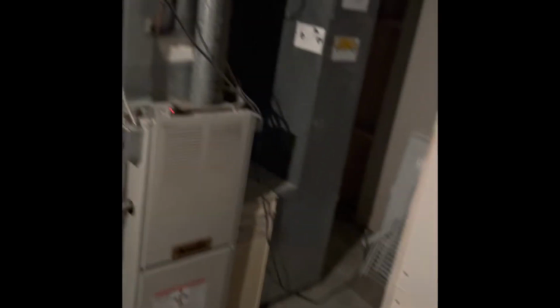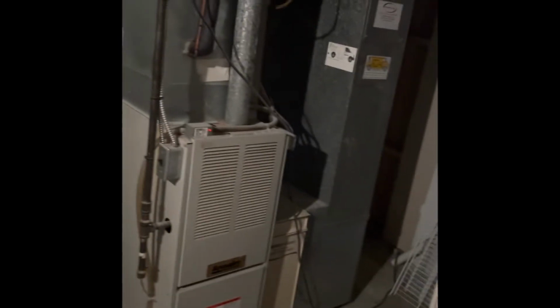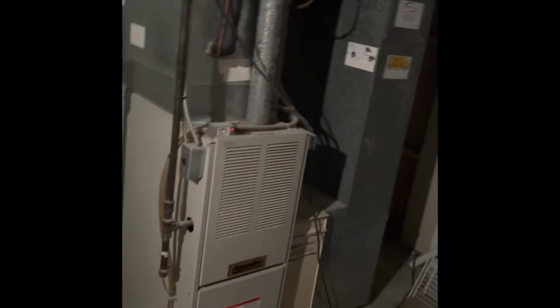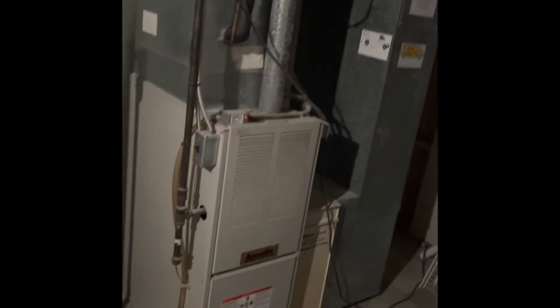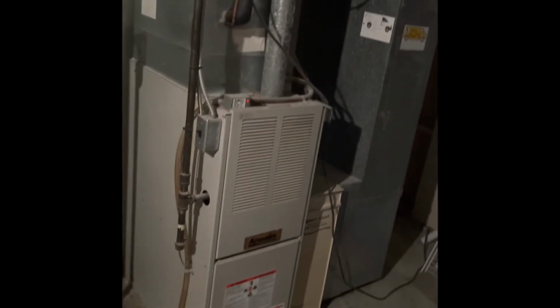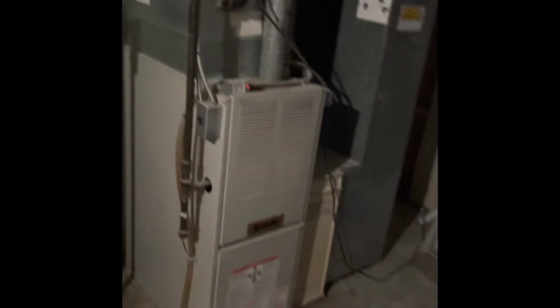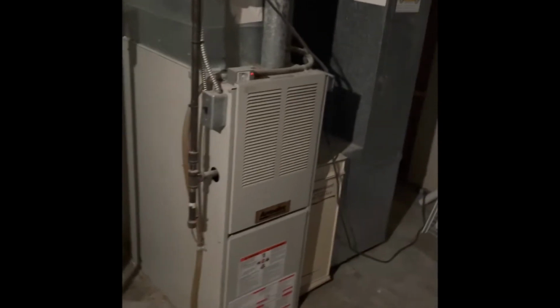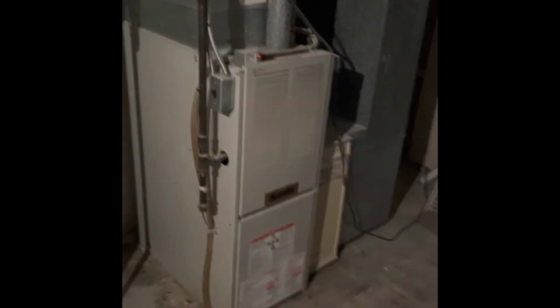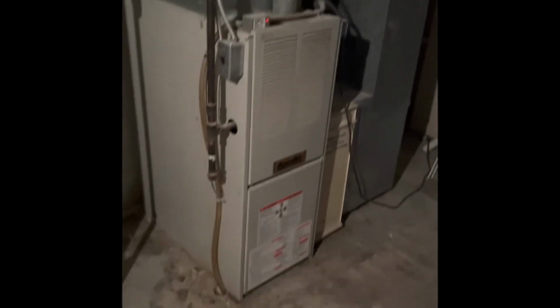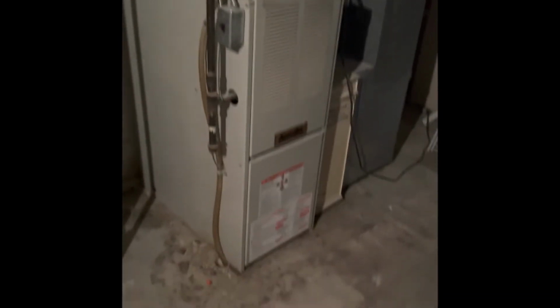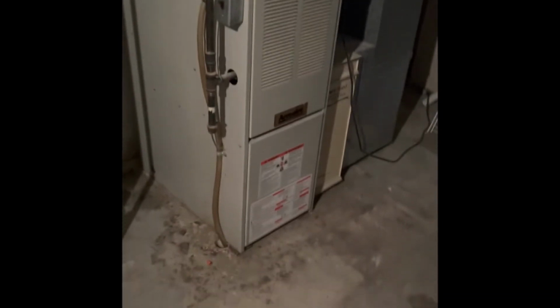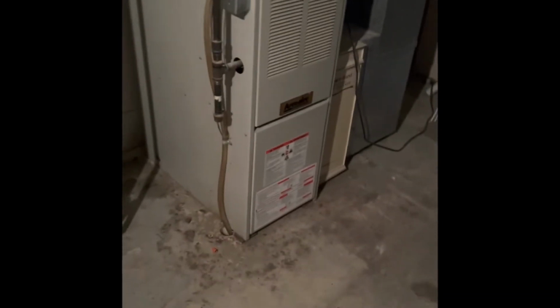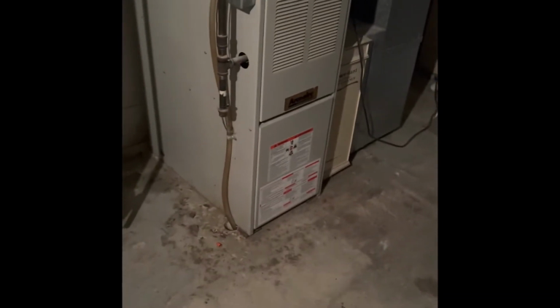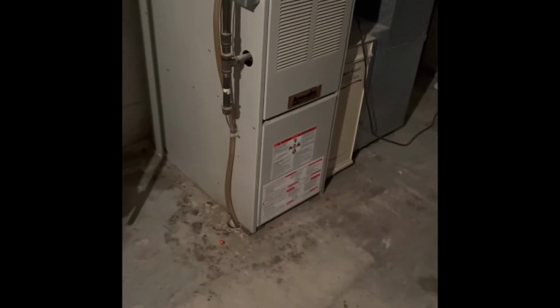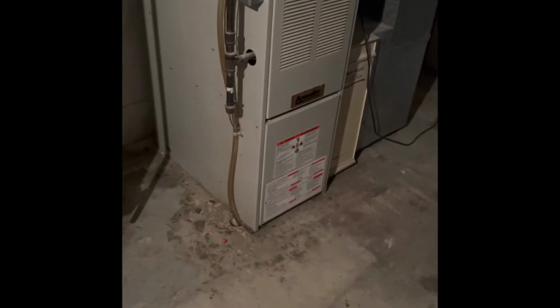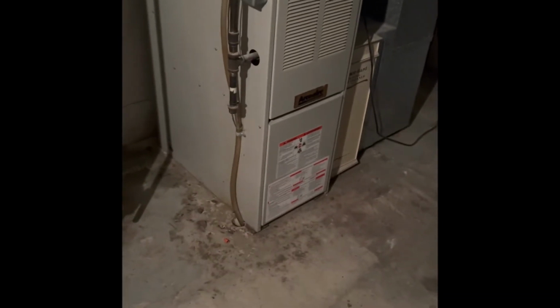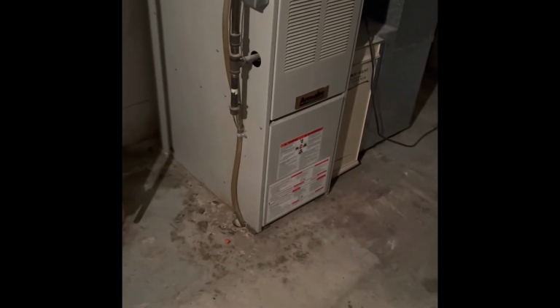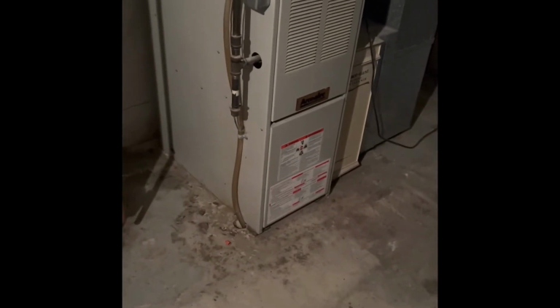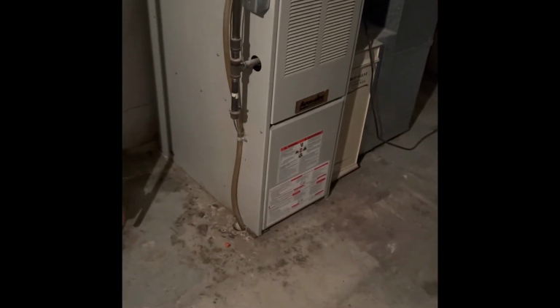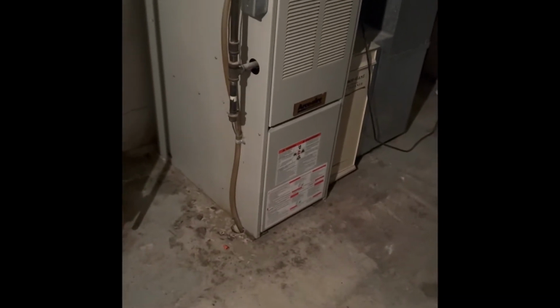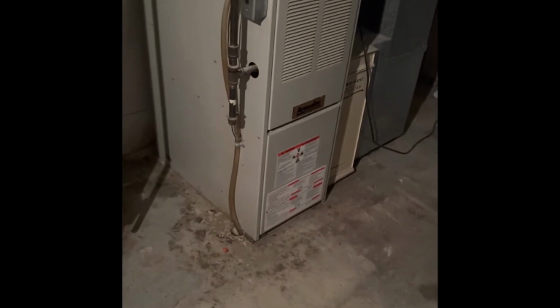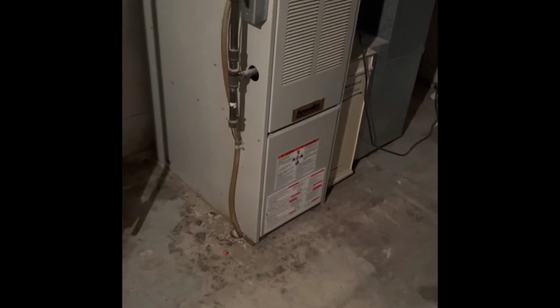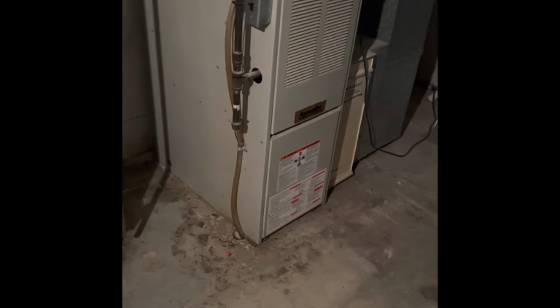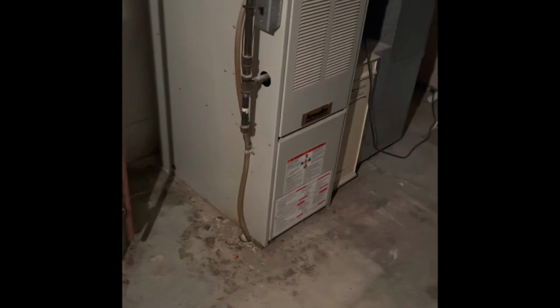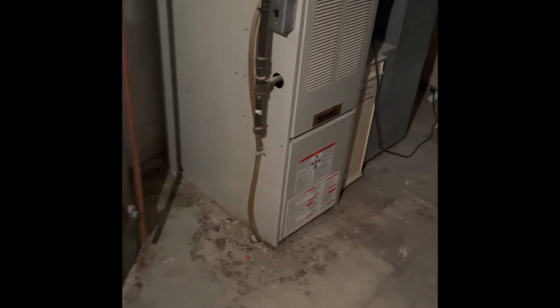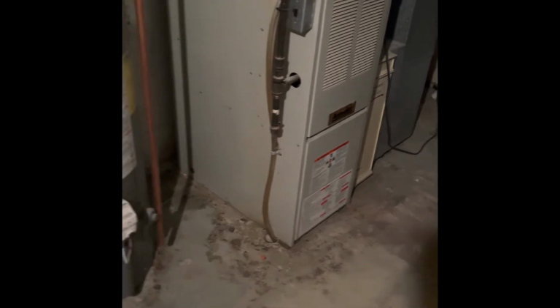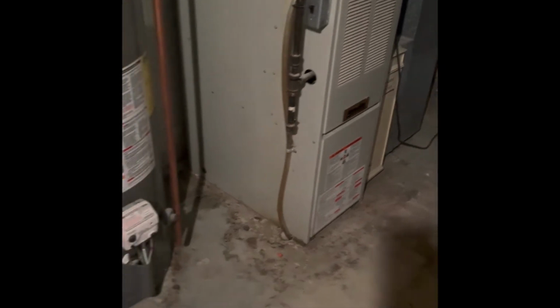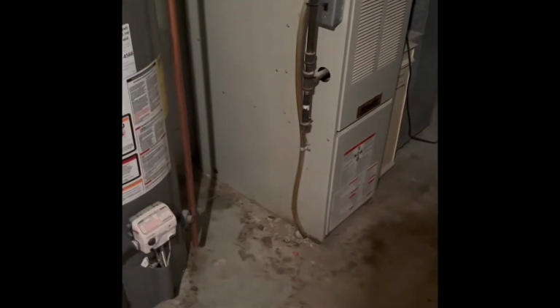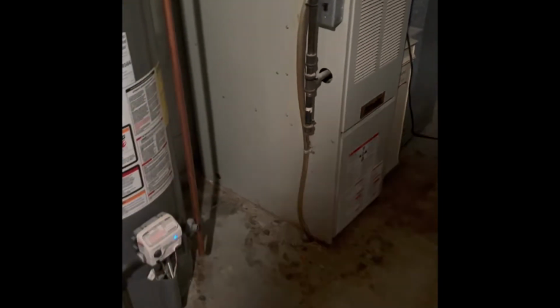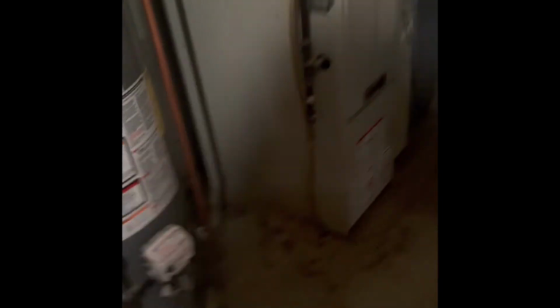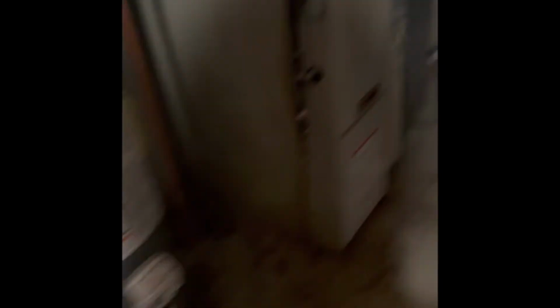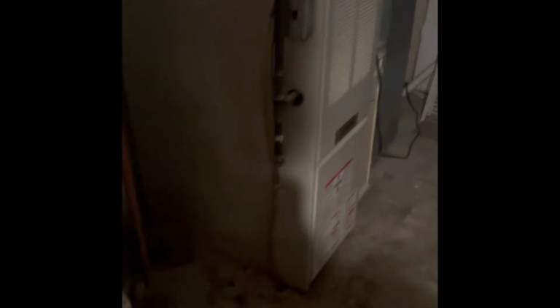The furnace is probably going to have to get bumped over a little bit because the drain line is just underneath the existing furnace.